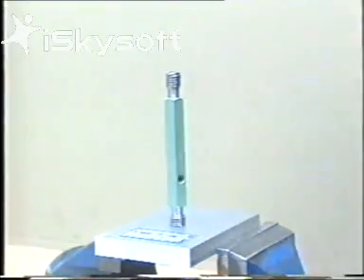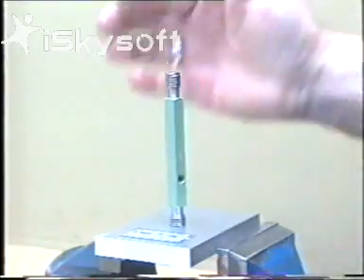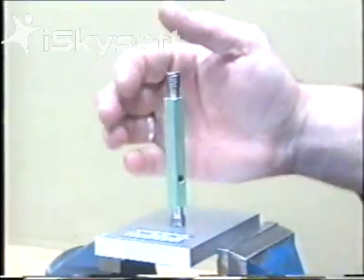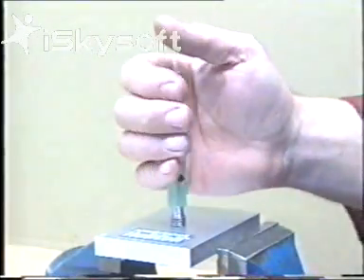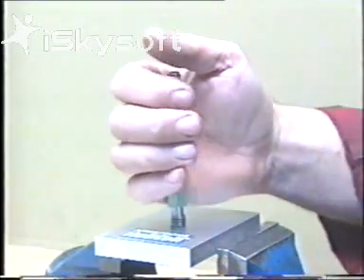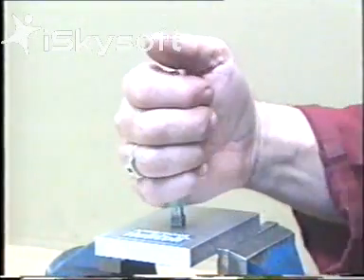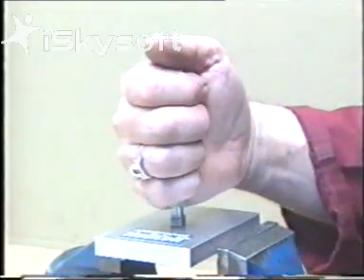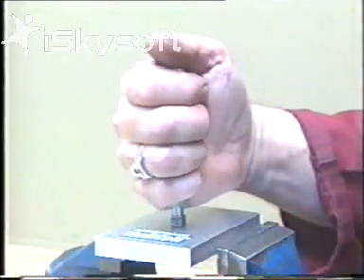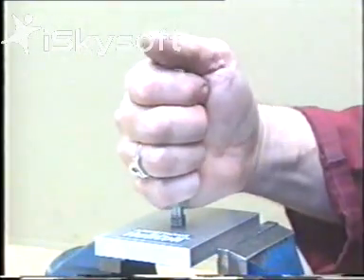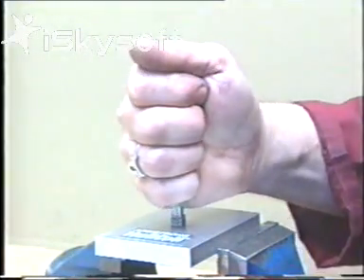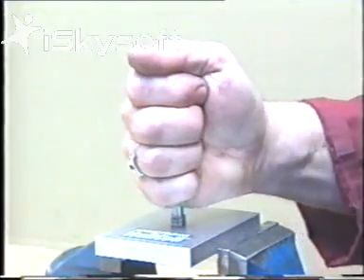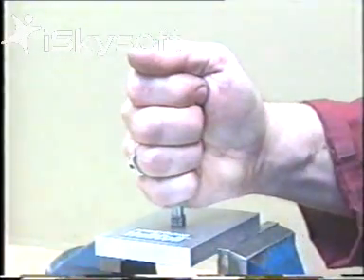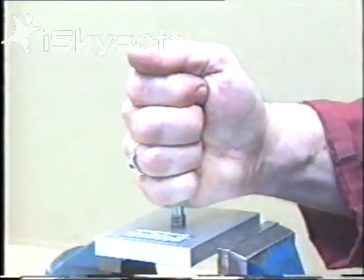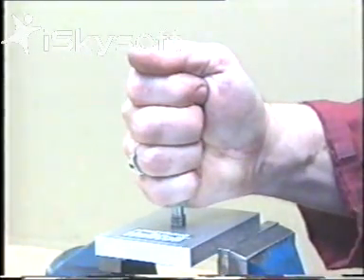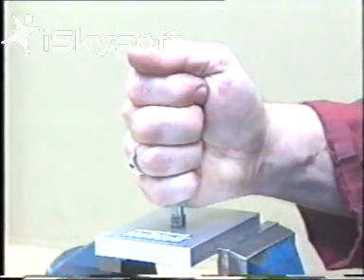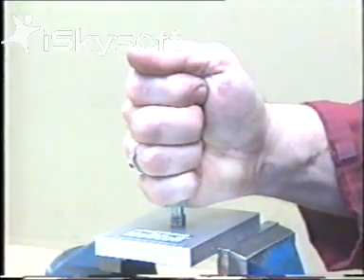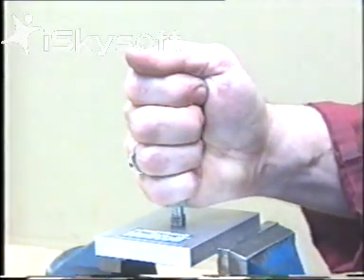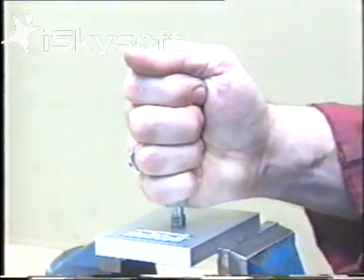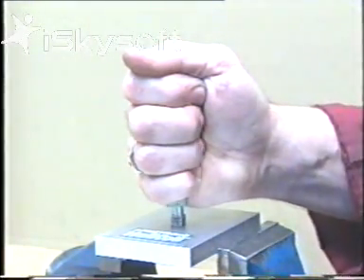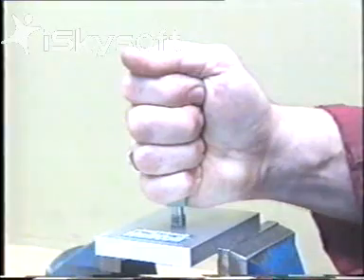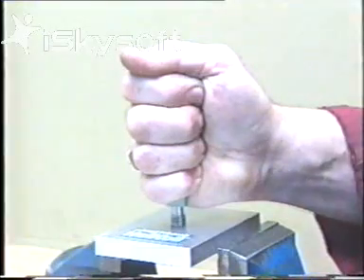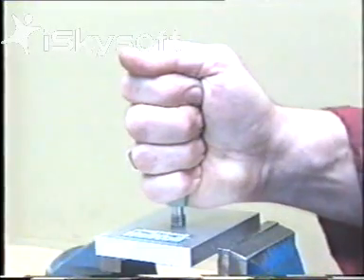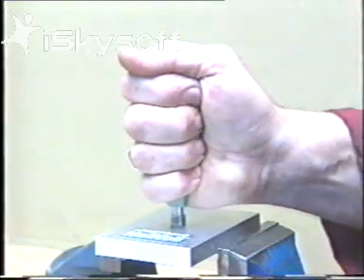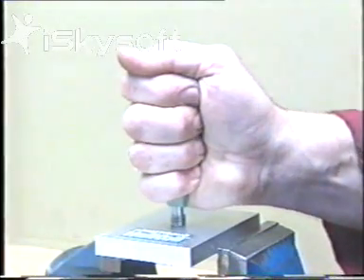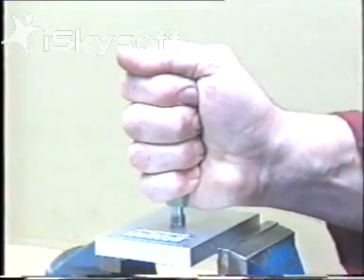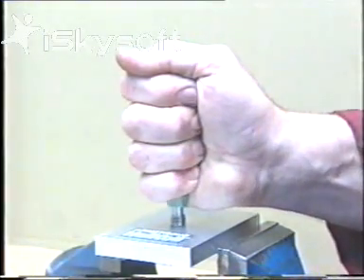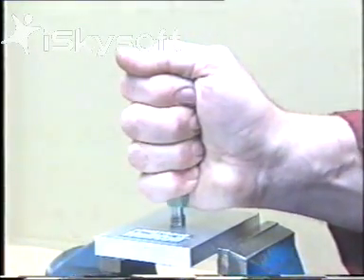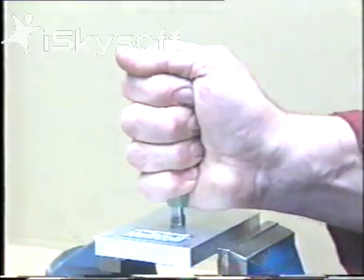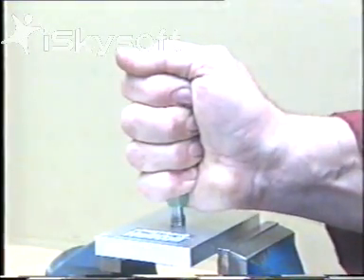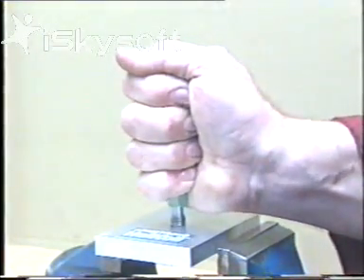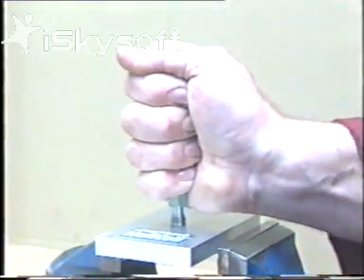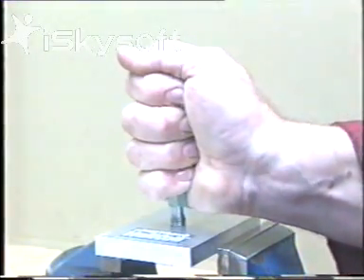Gauges are precision instruments and should be treated as such. Extreme or white-knuckle force when gauging is not good practice.